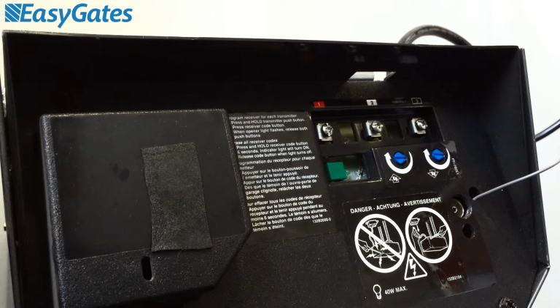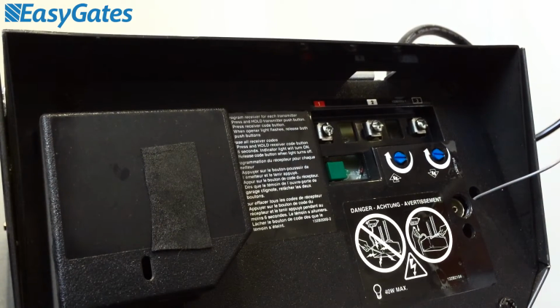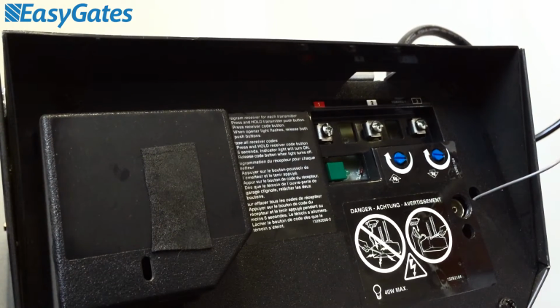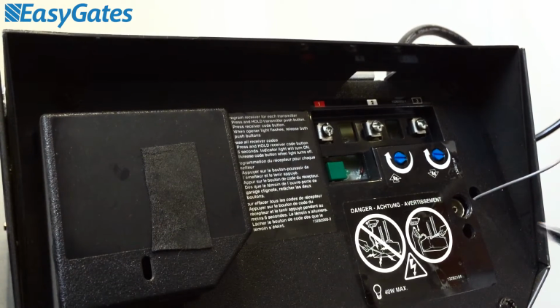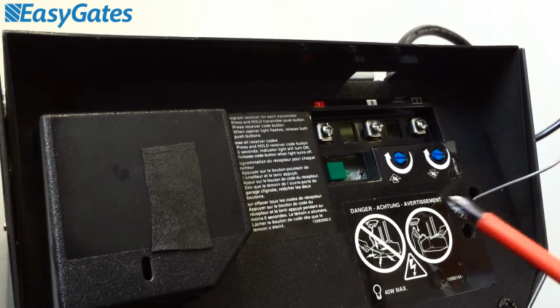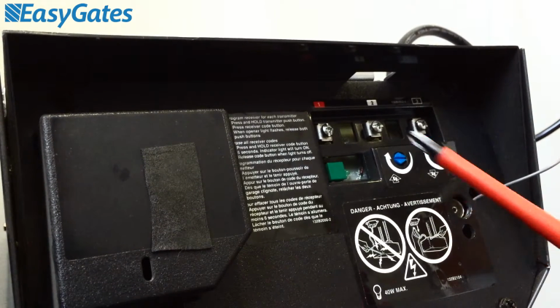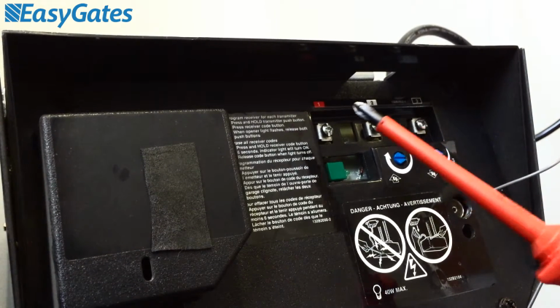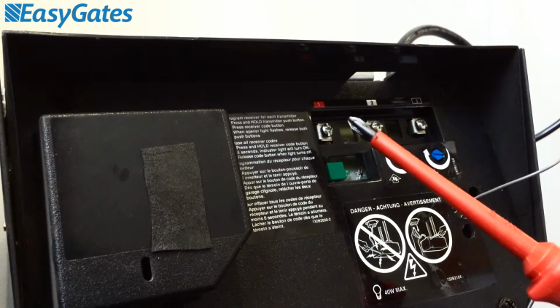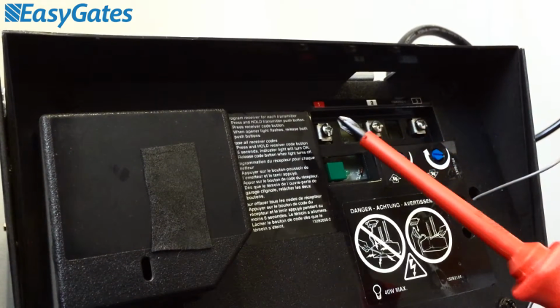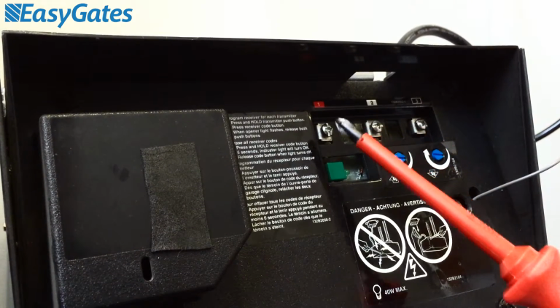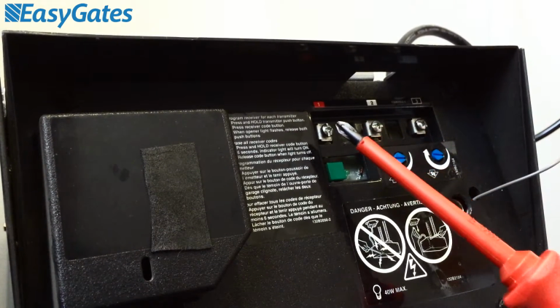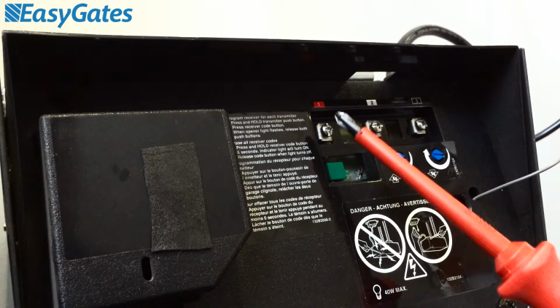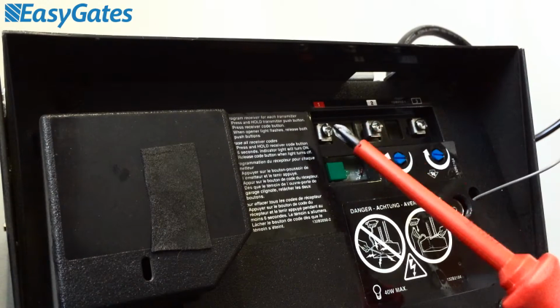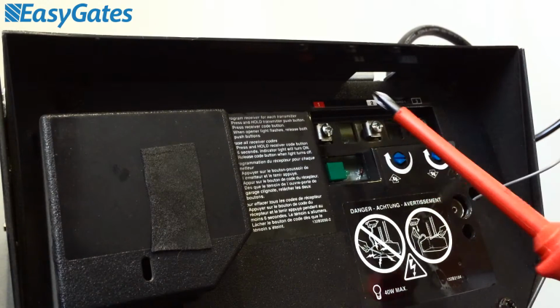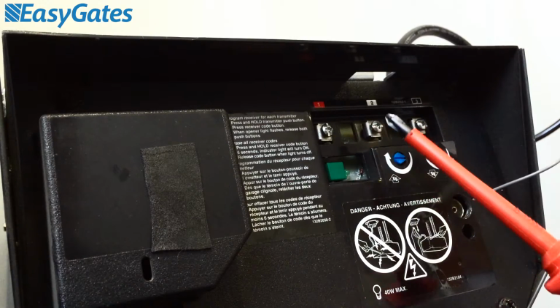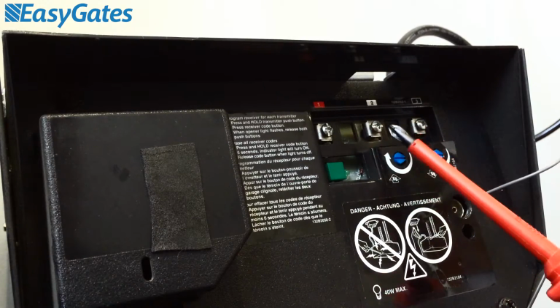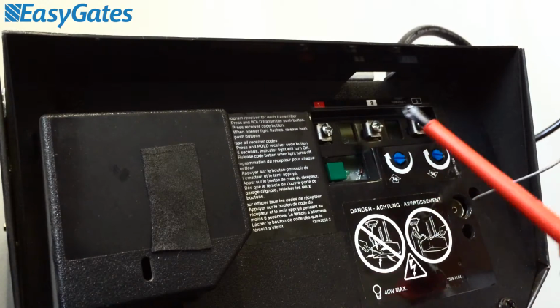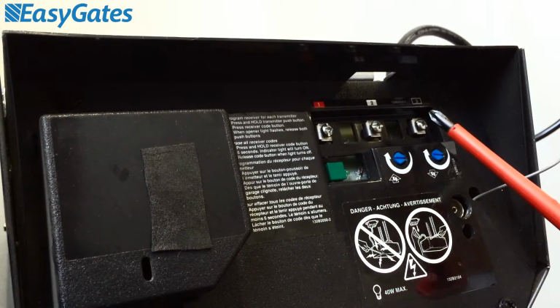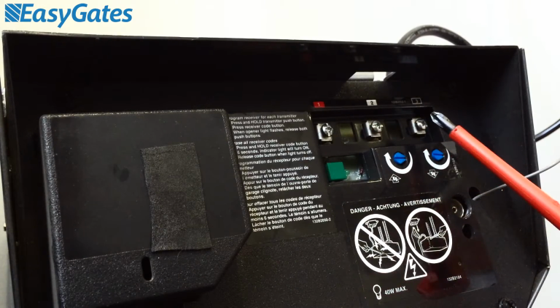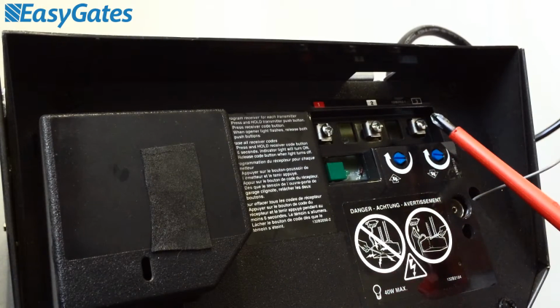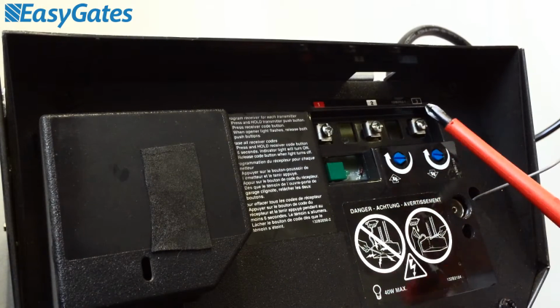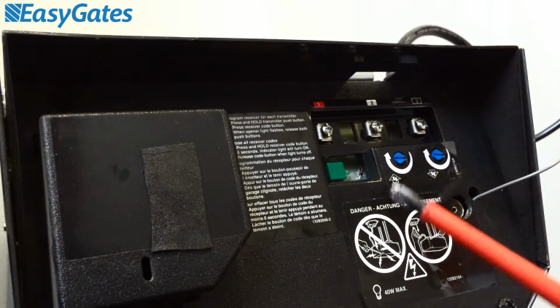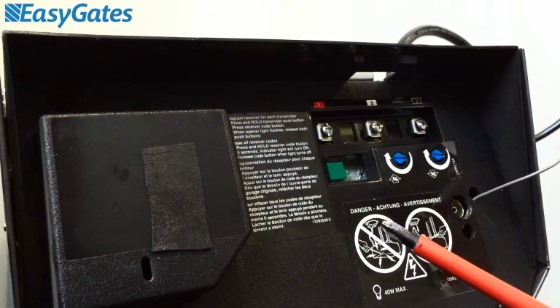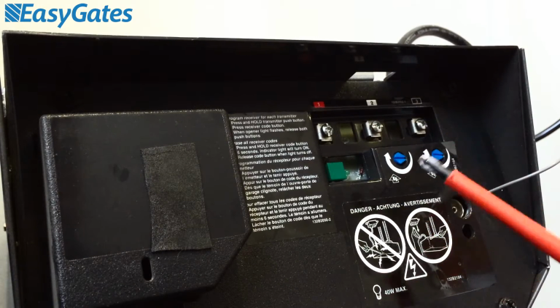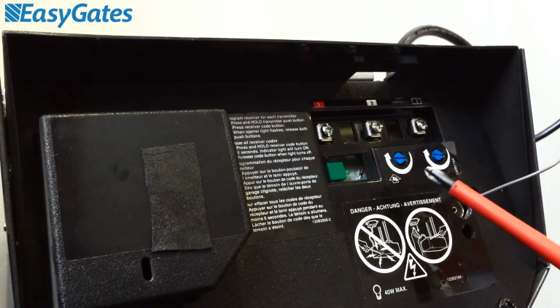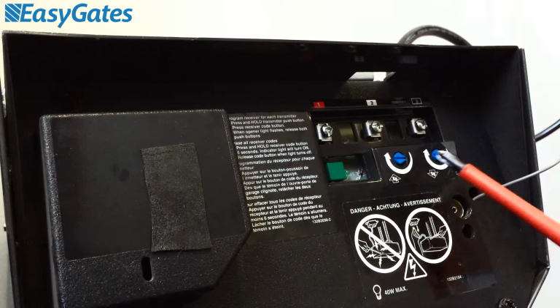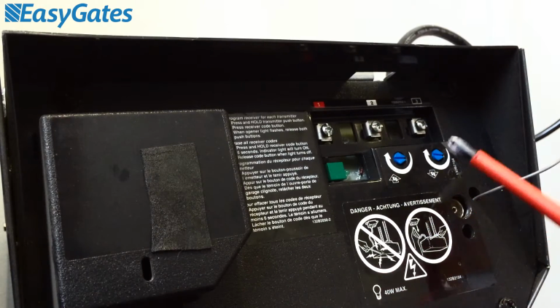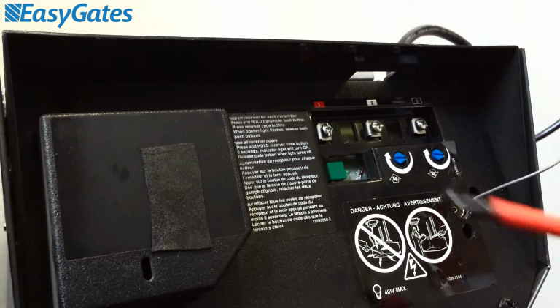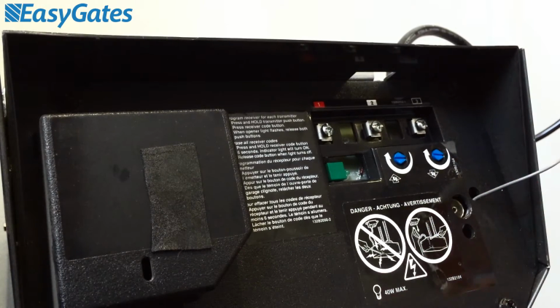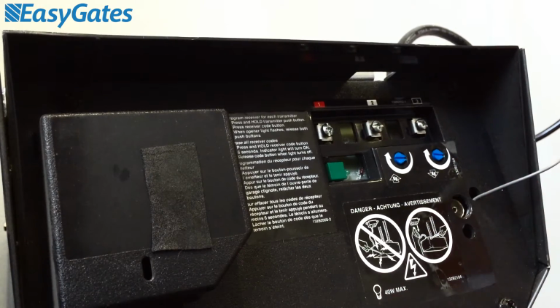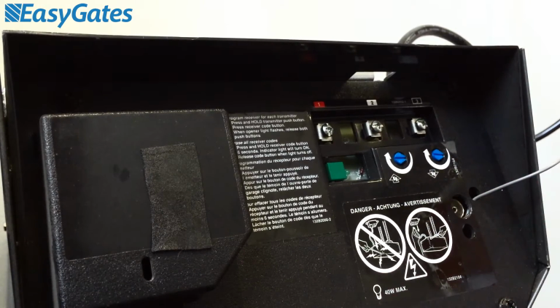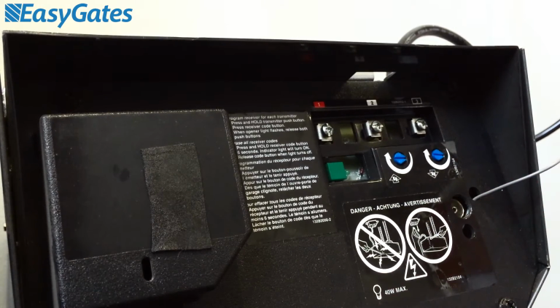You should have three numbered terminals, numbered 1, 2 and 3, and the four styles just beneath those.